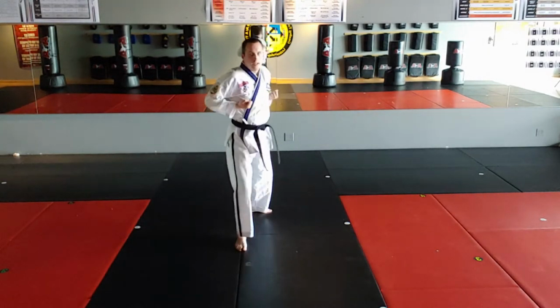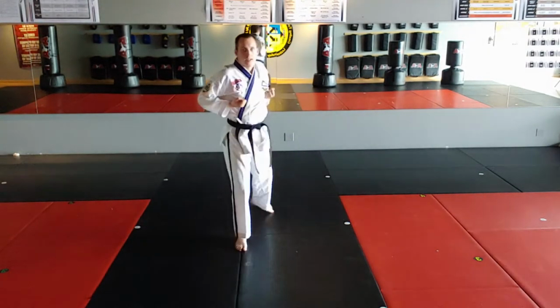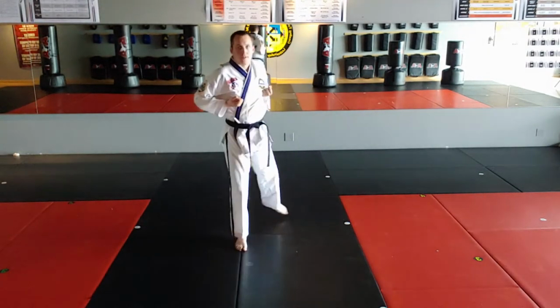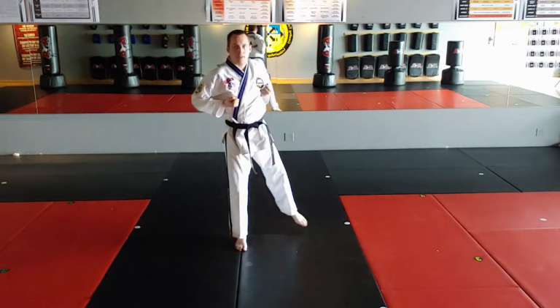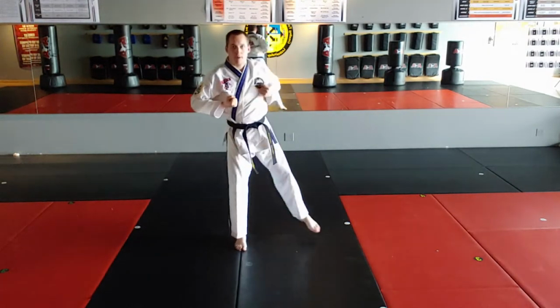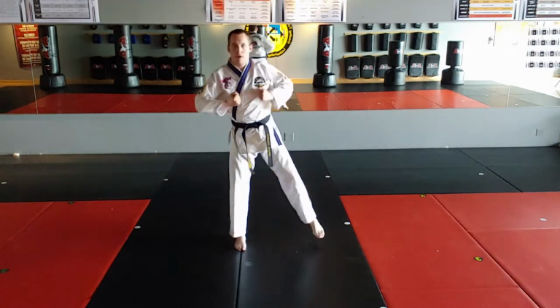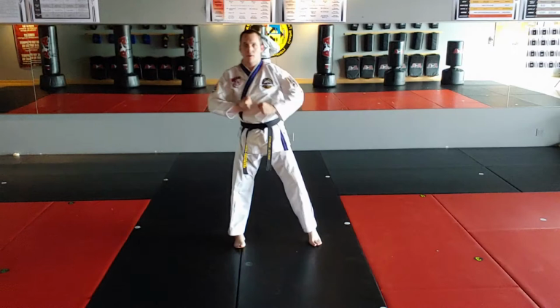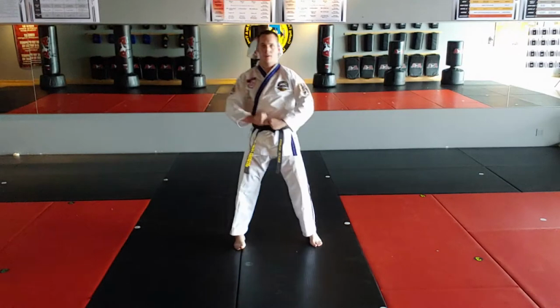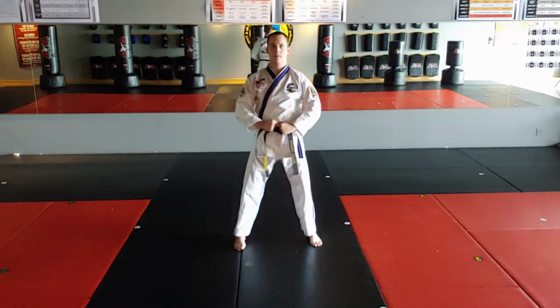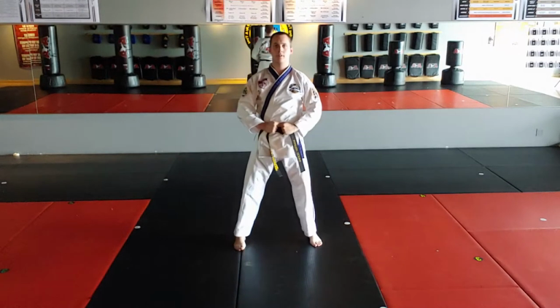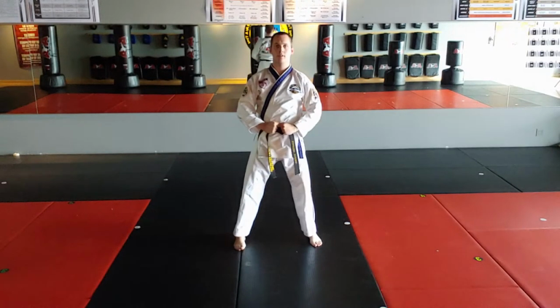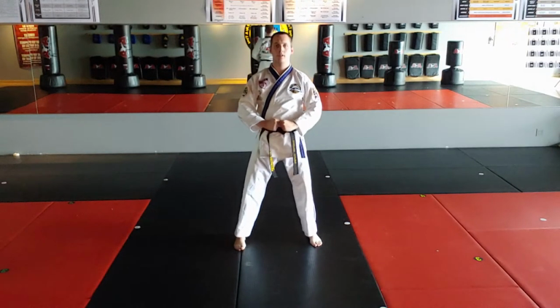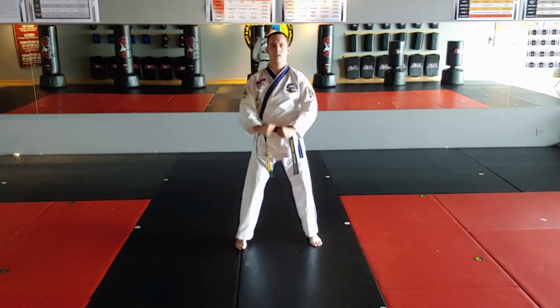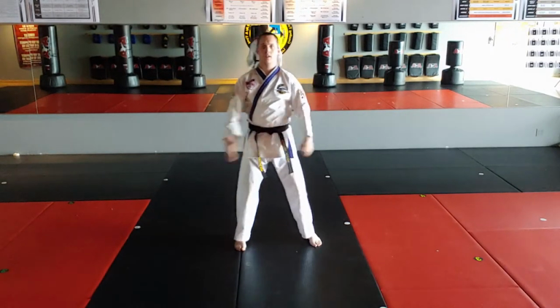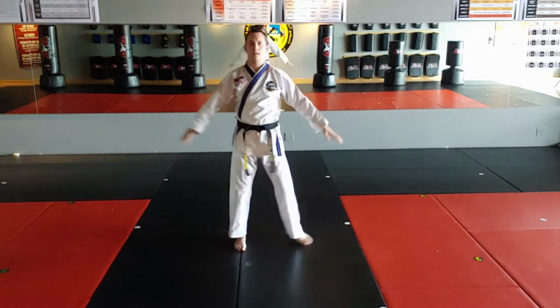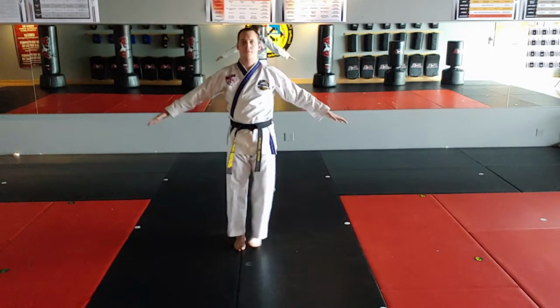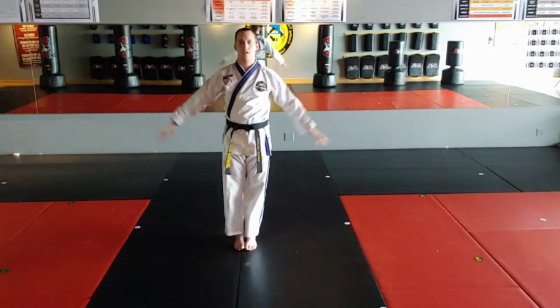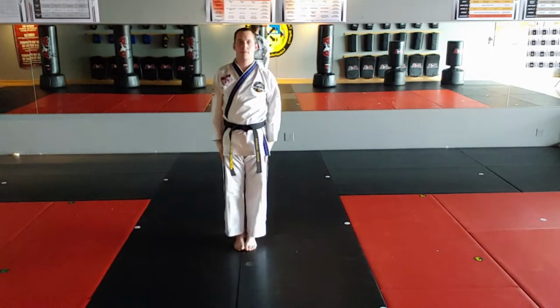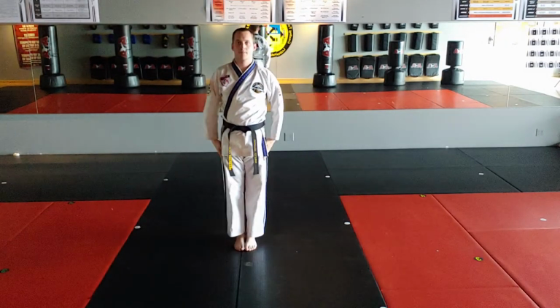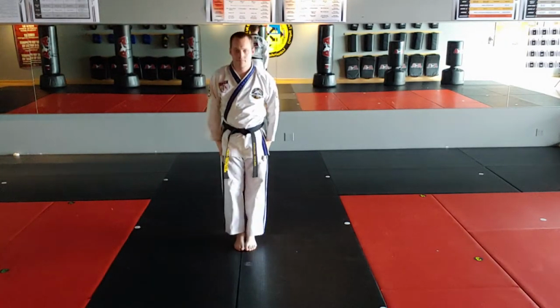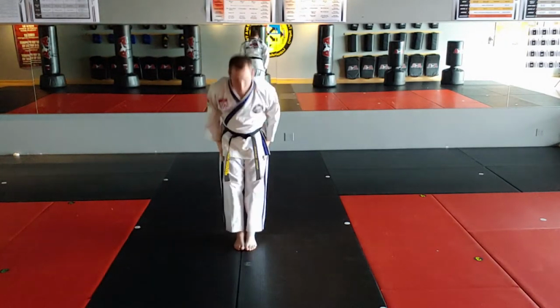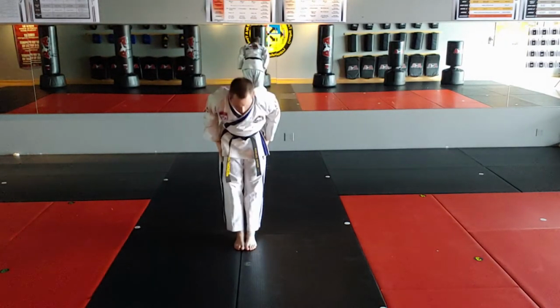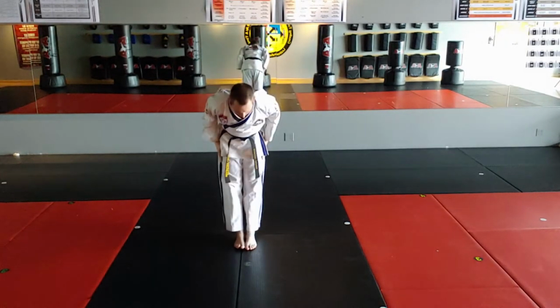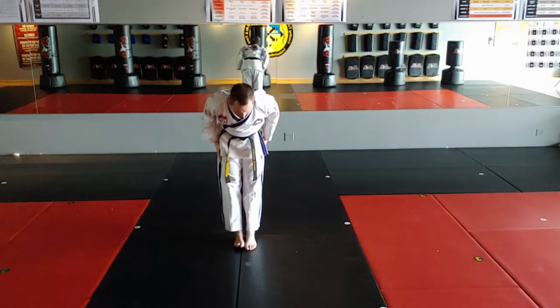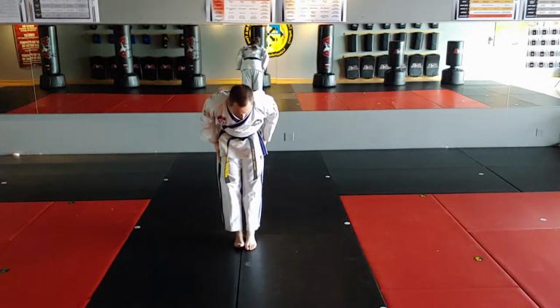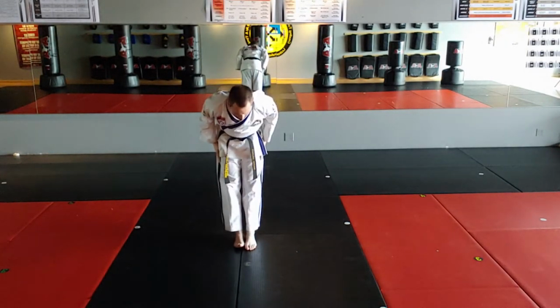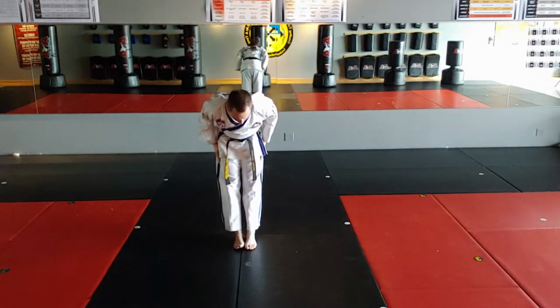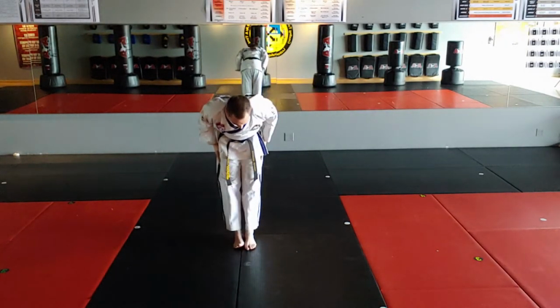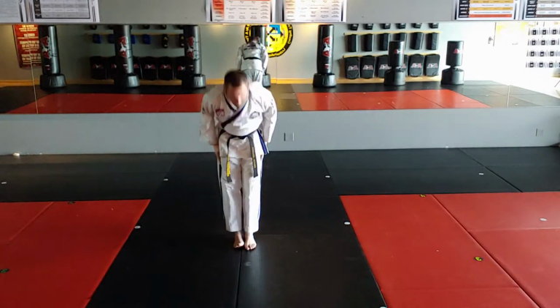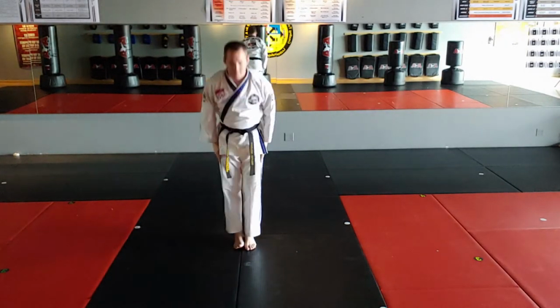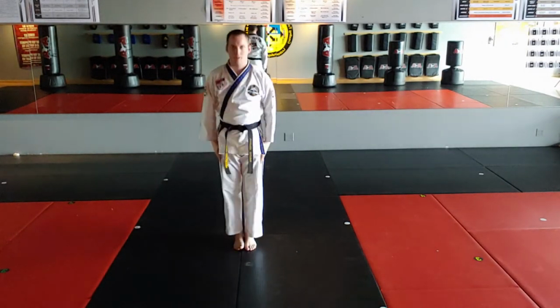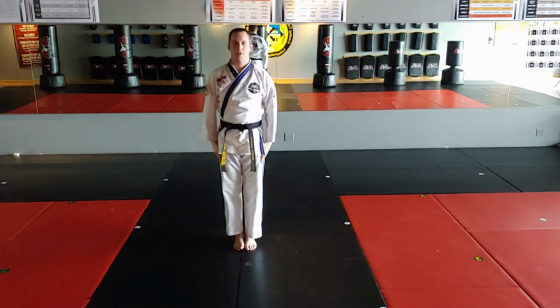Left foot step to lado, left foot step to shoulder. Thank you, sir.